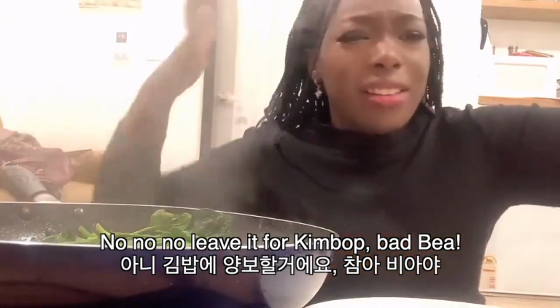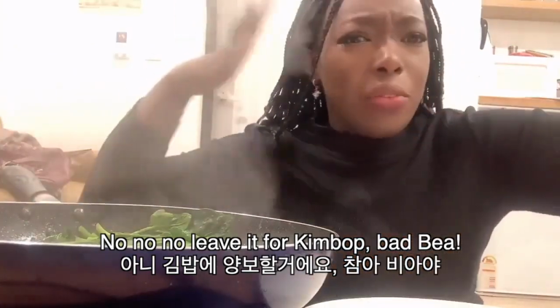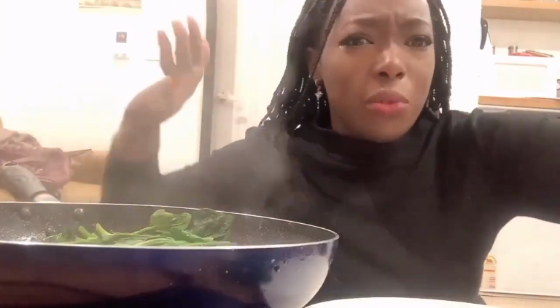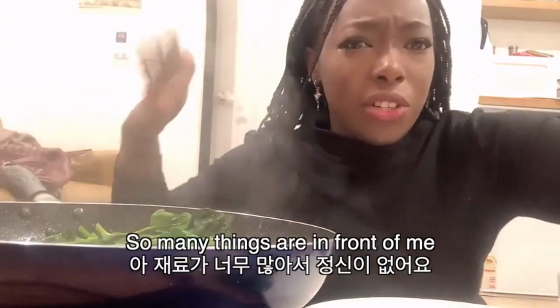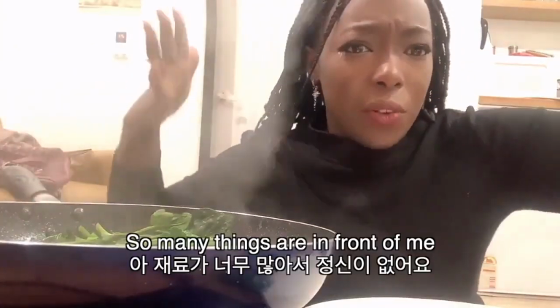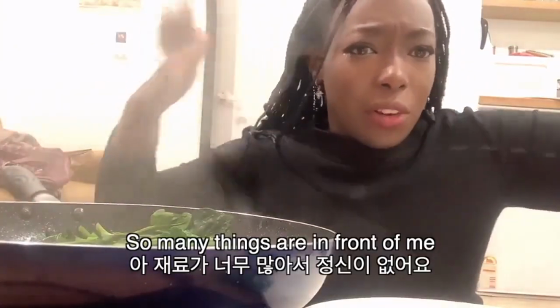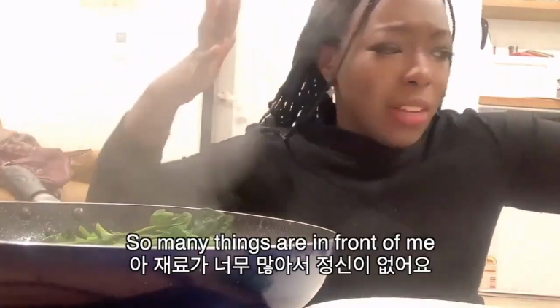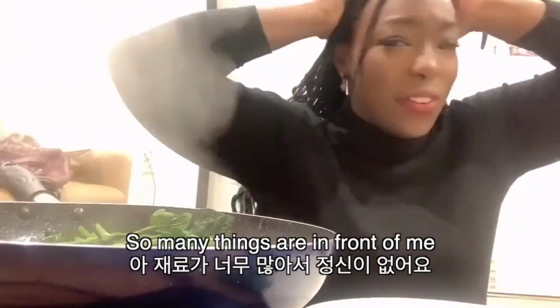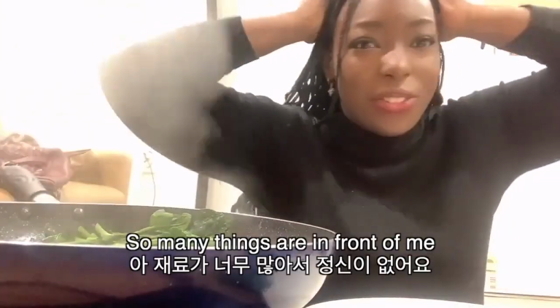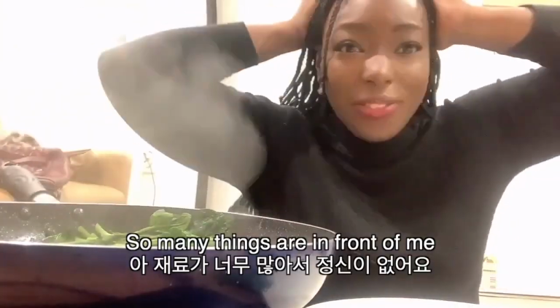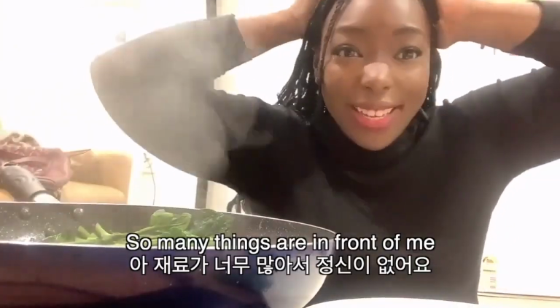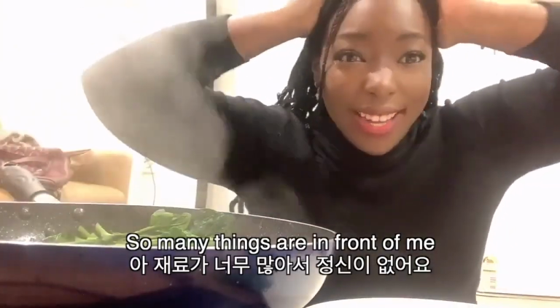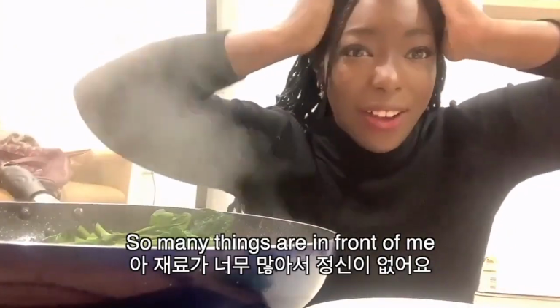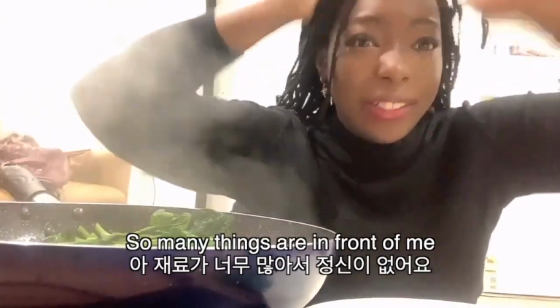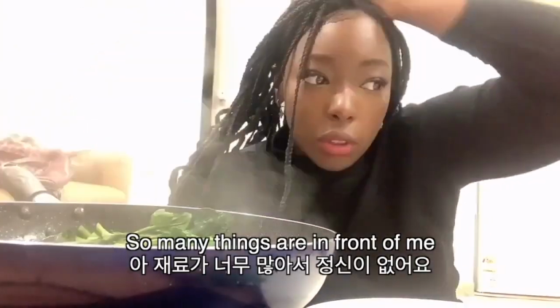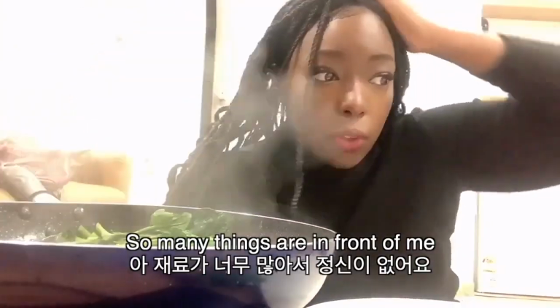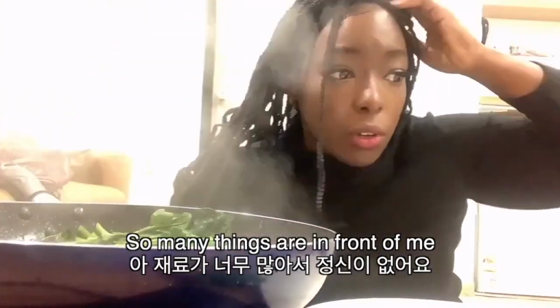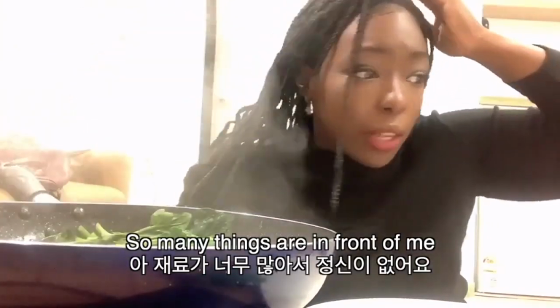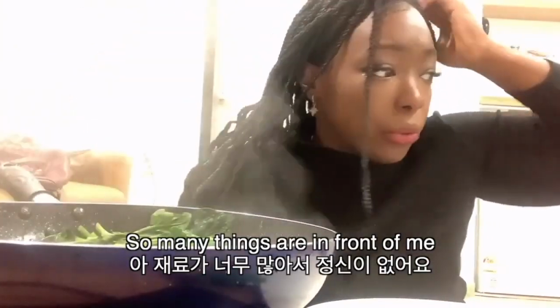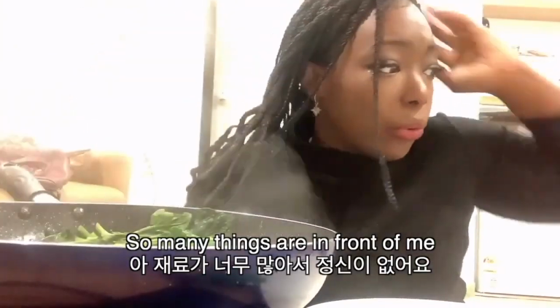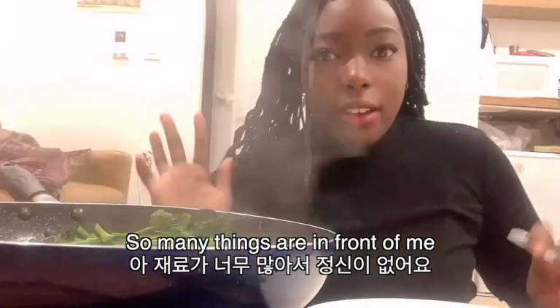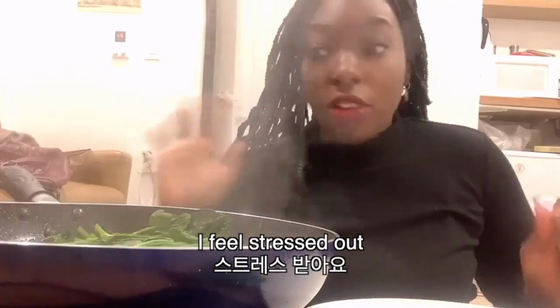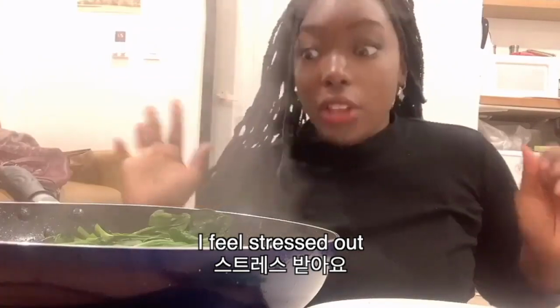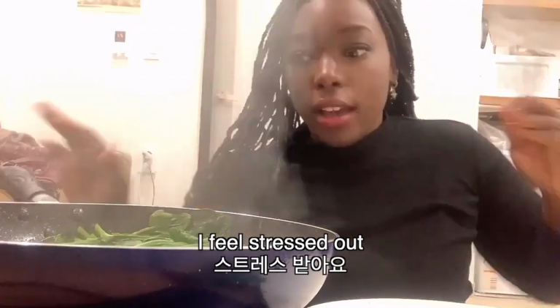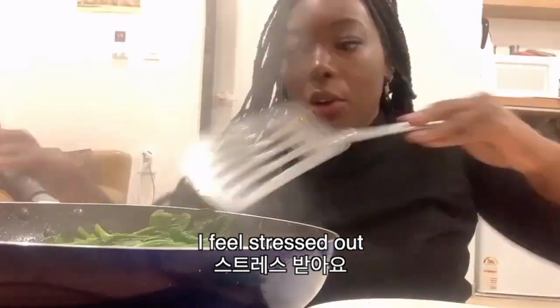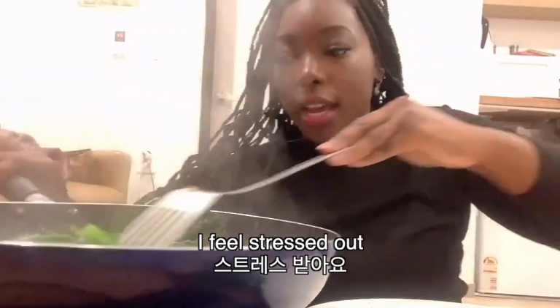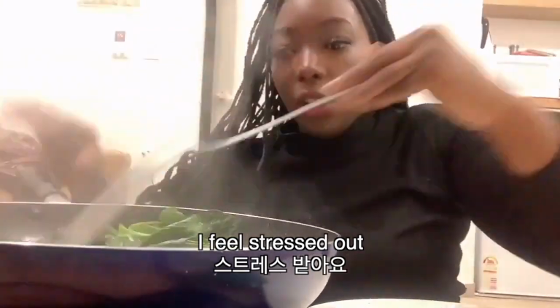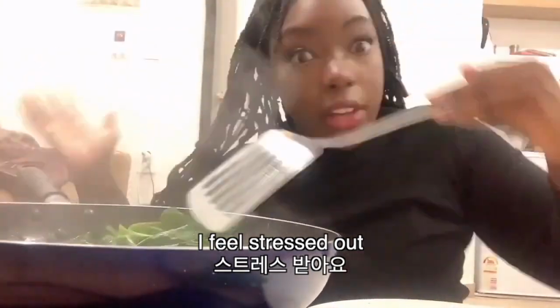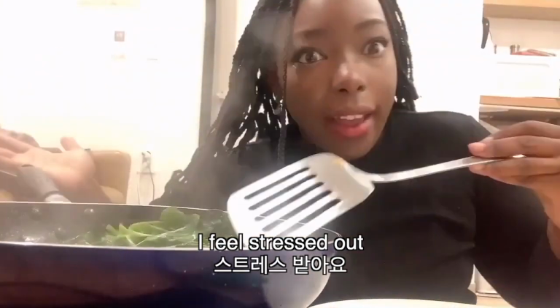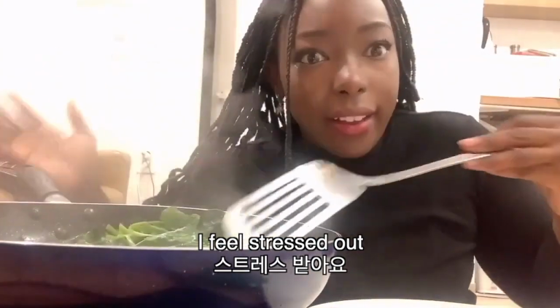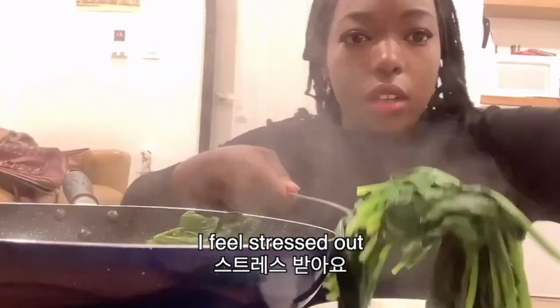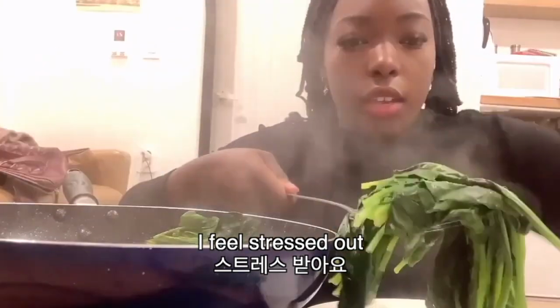Guys, I have so much stuff in front of me. I feel stressed out. What the heck? What do I do? Cut the egg. Okay, cut the egg.